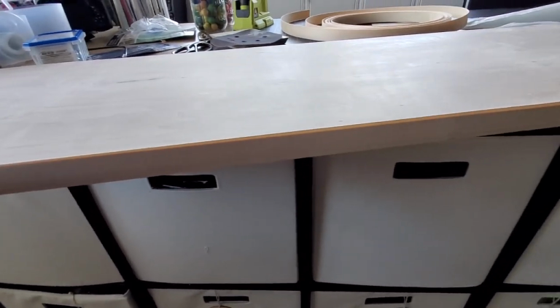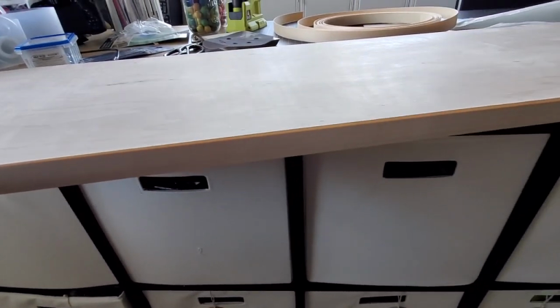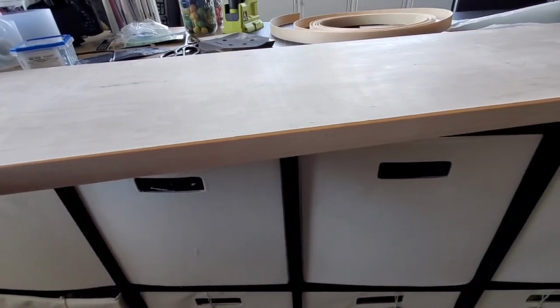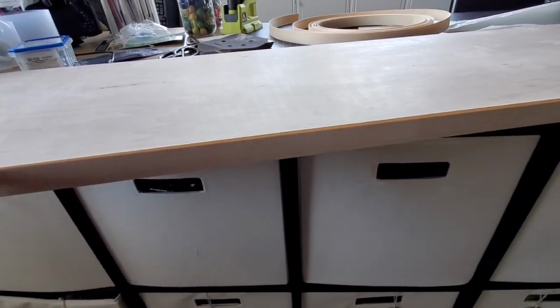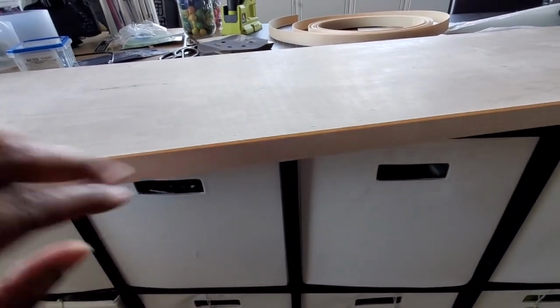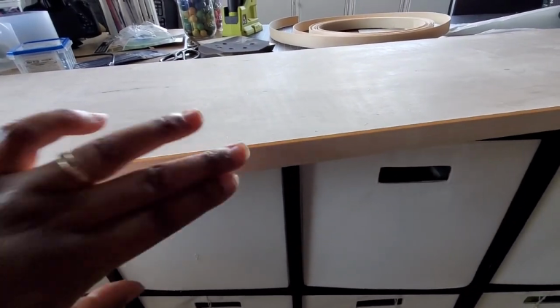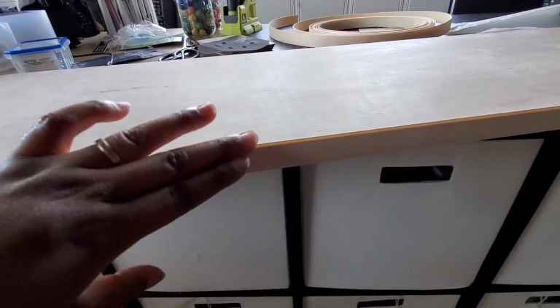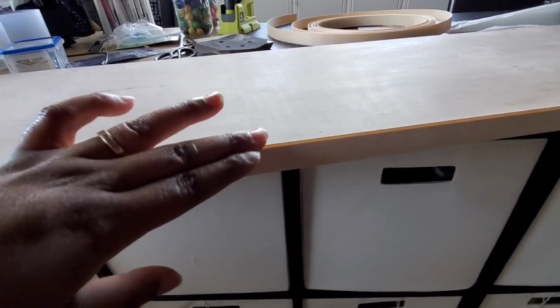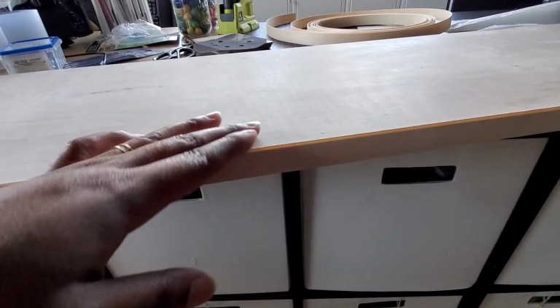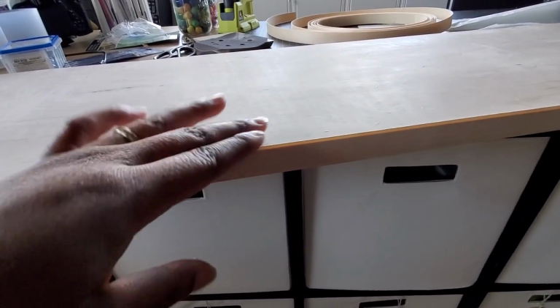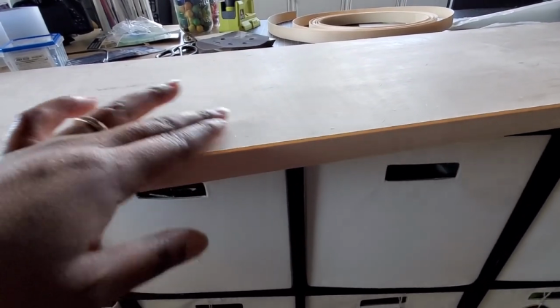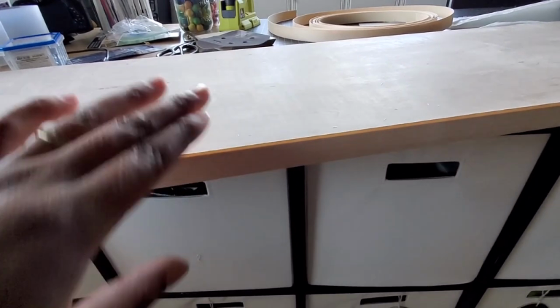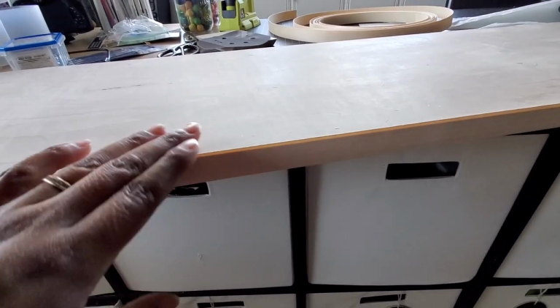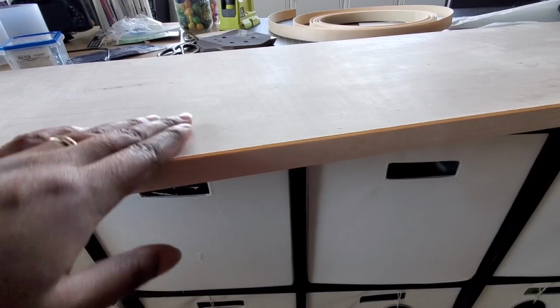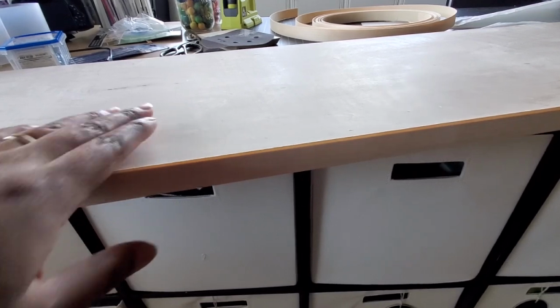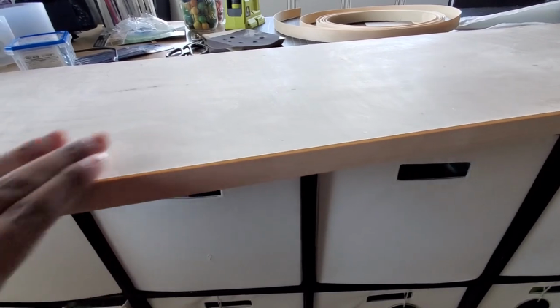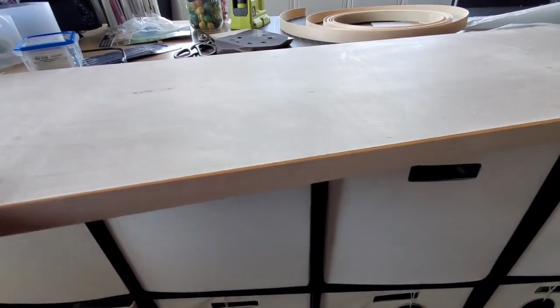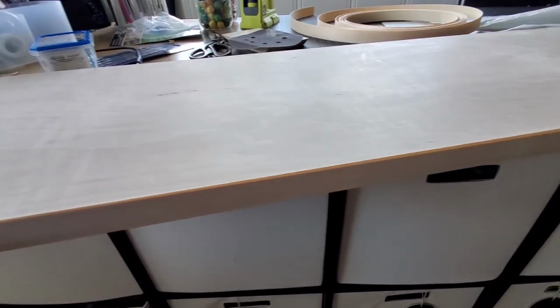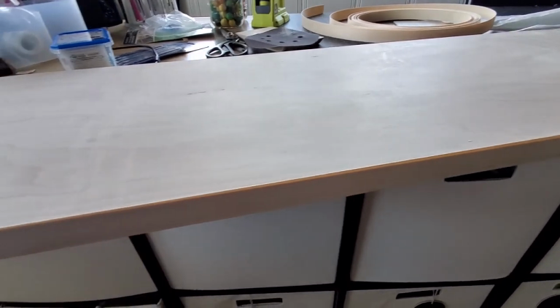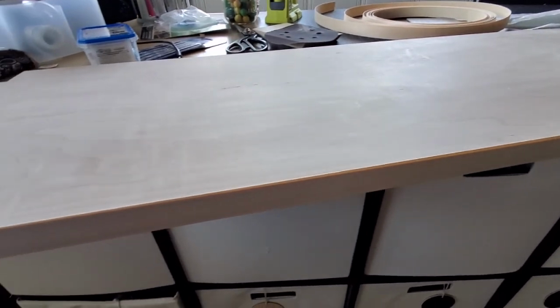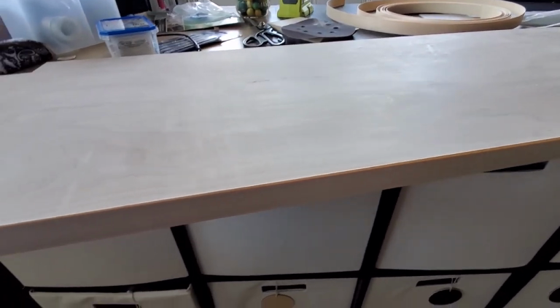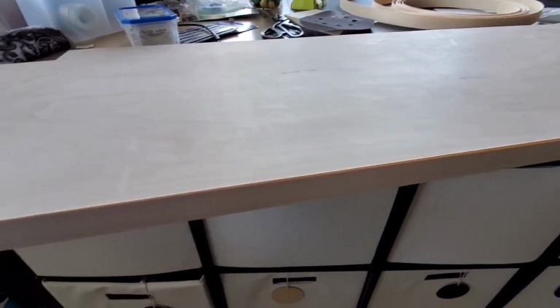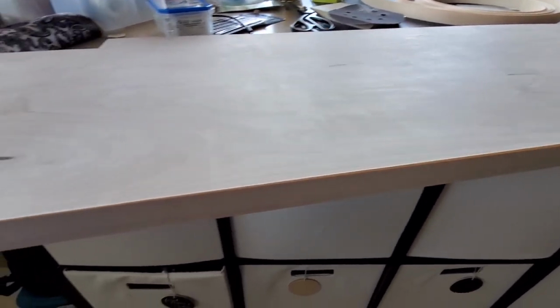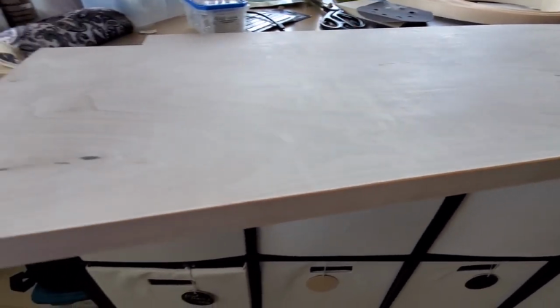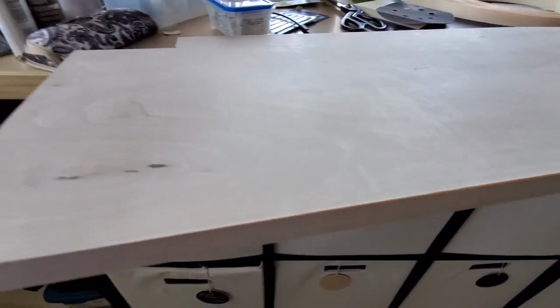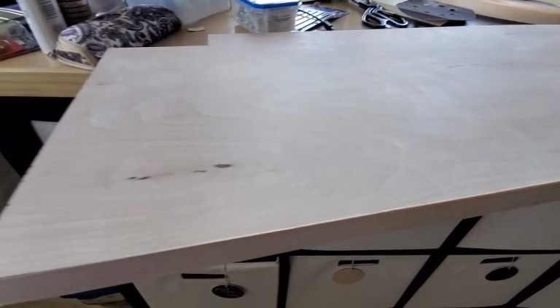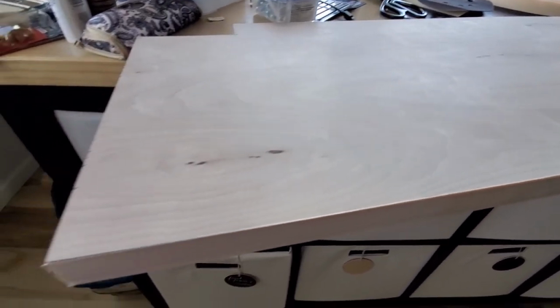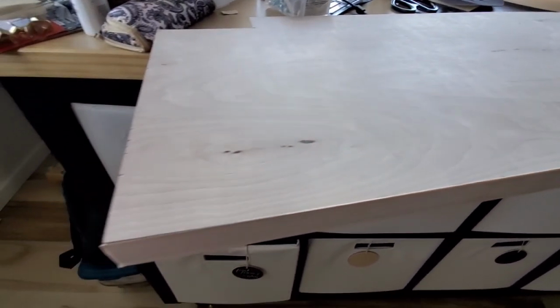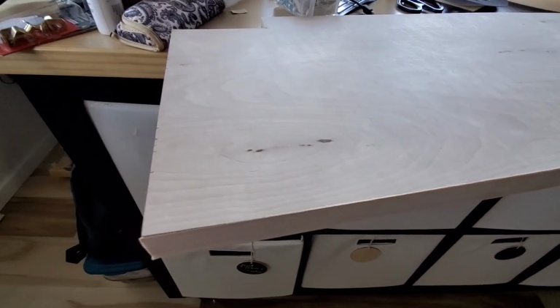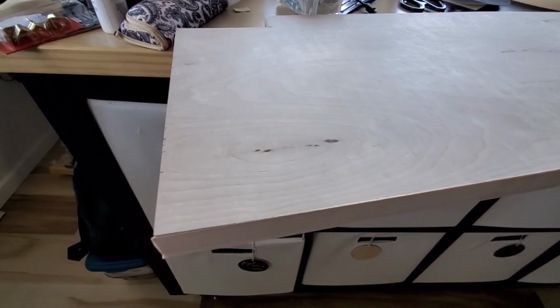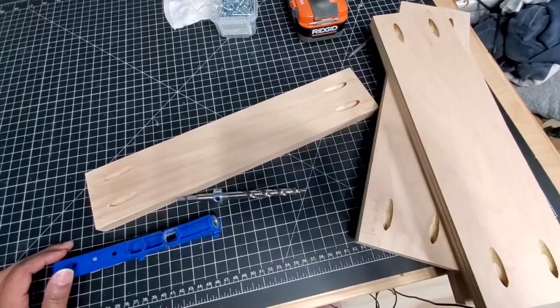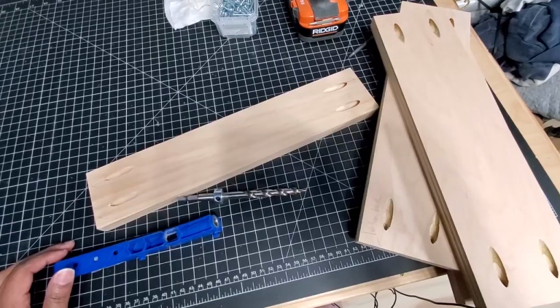When I was done, I just used a sanding block to get those extra edges off.